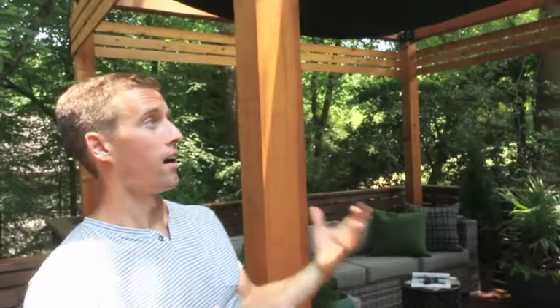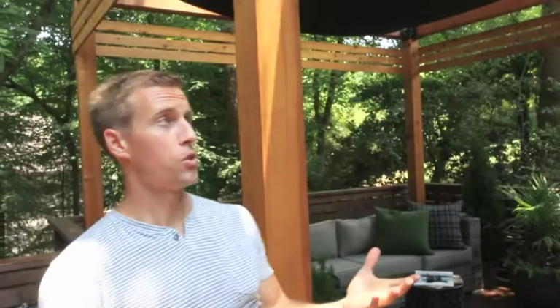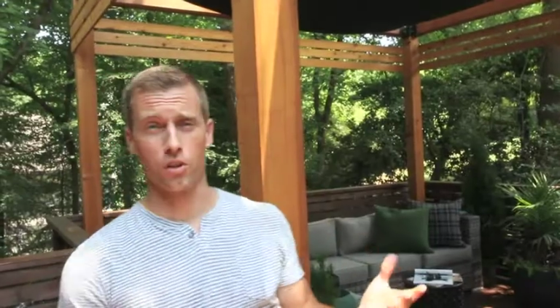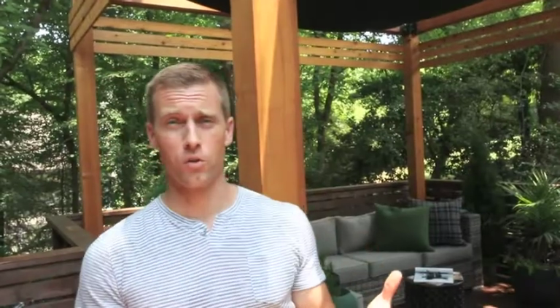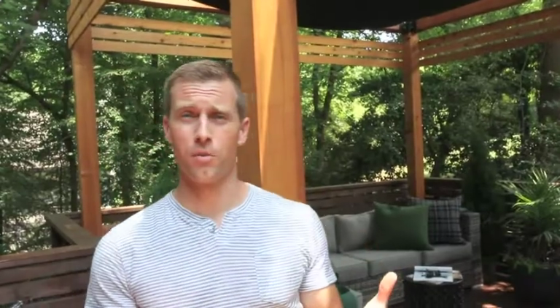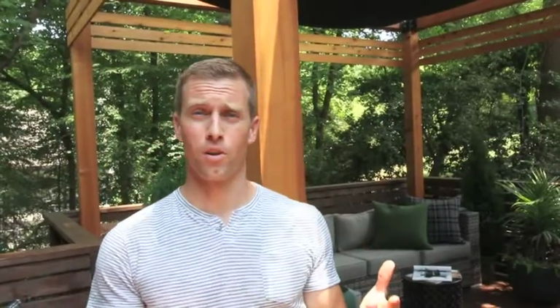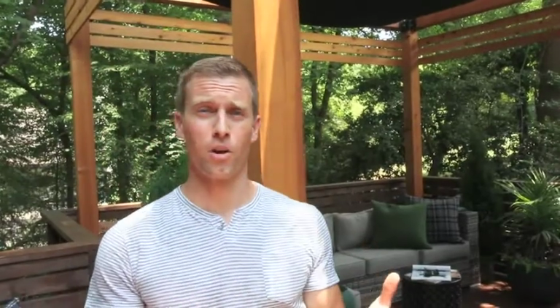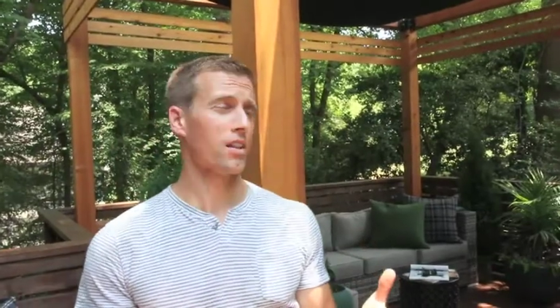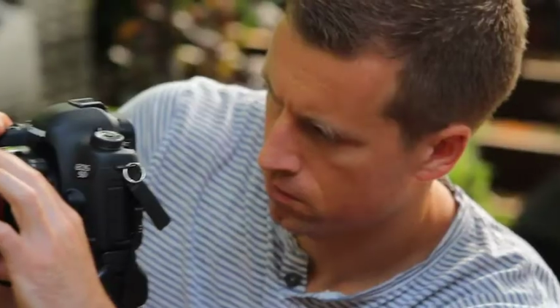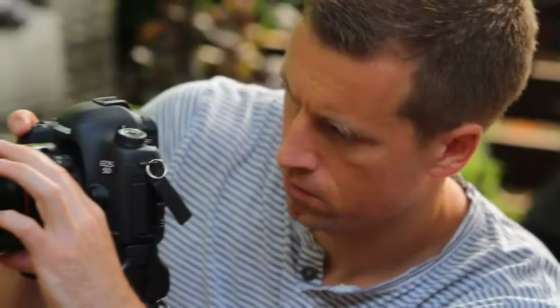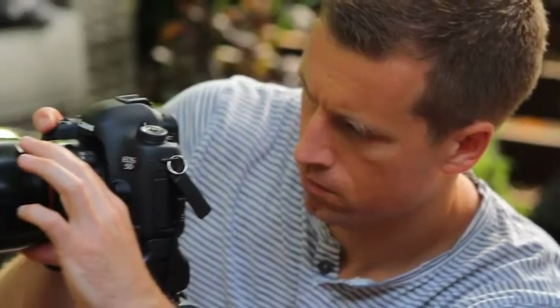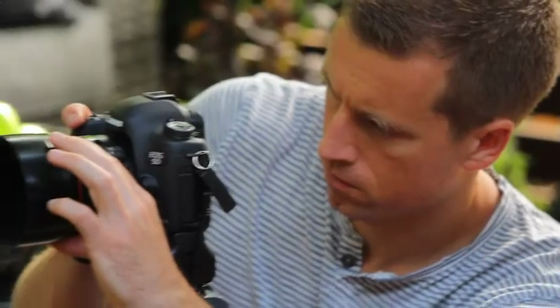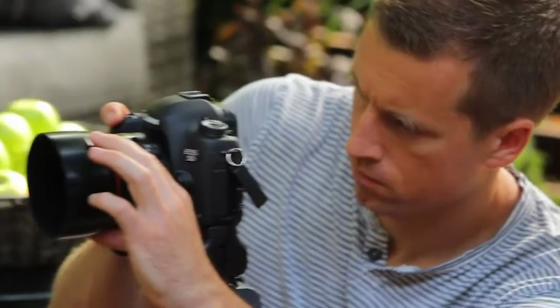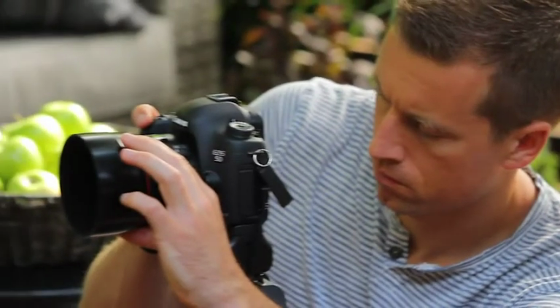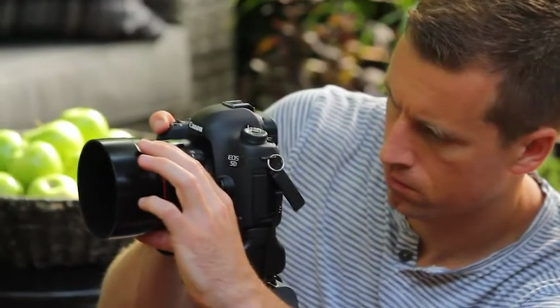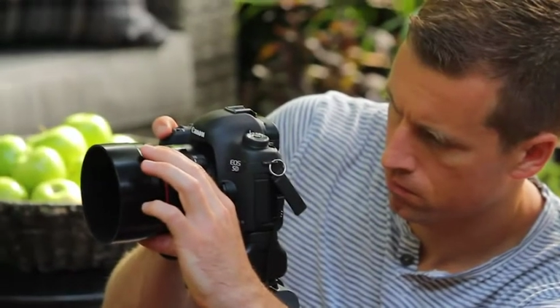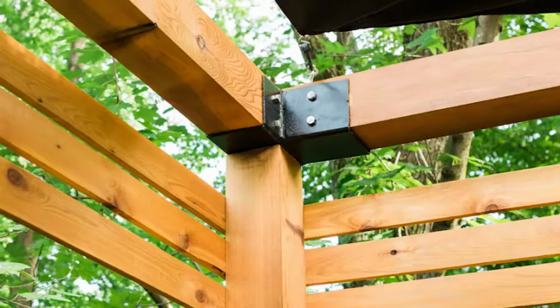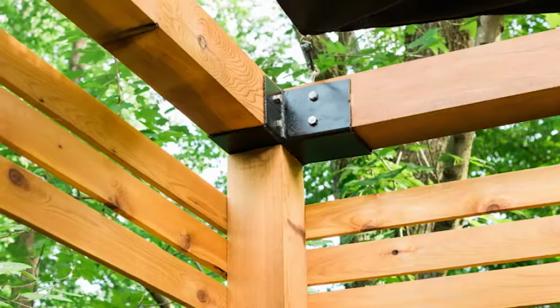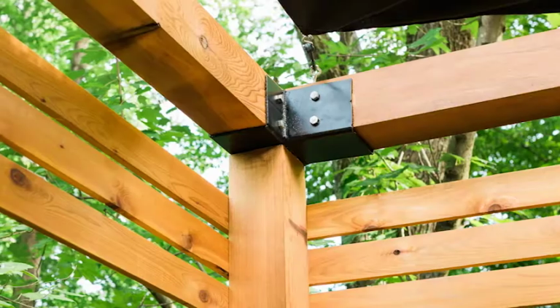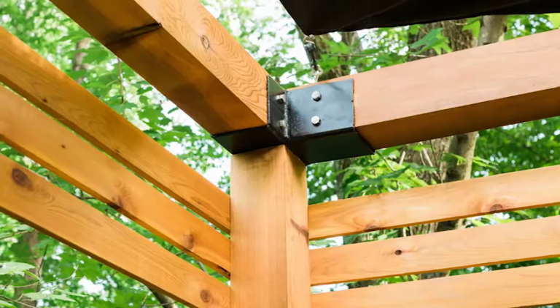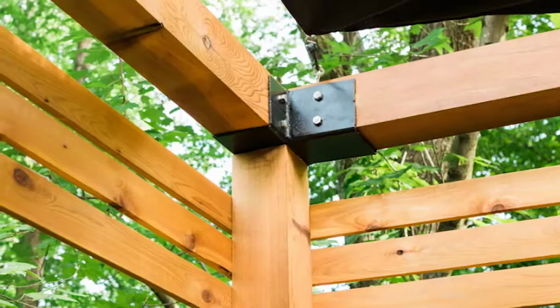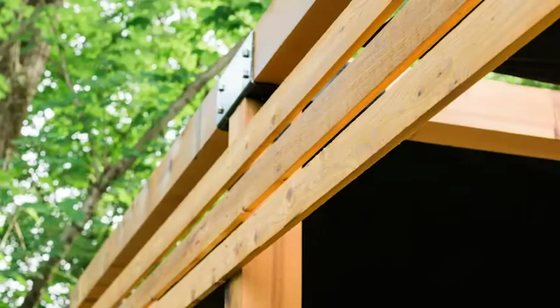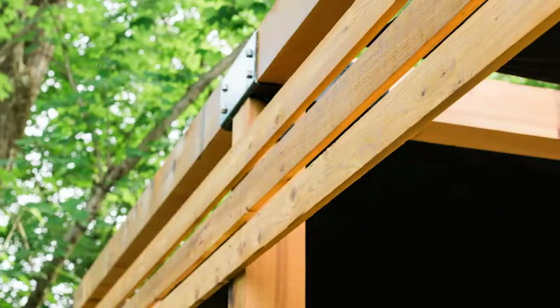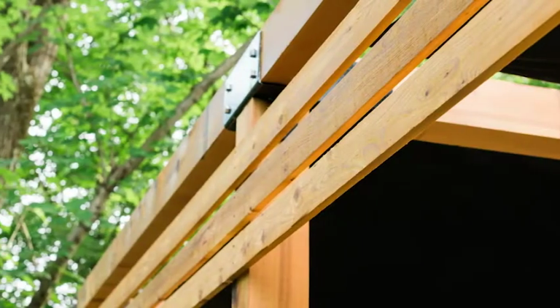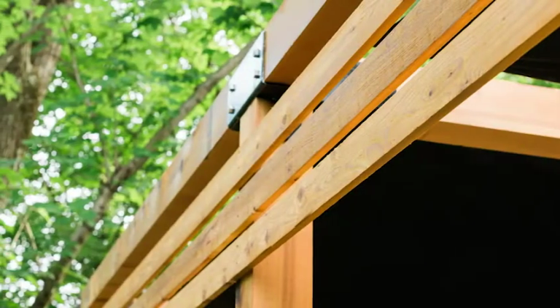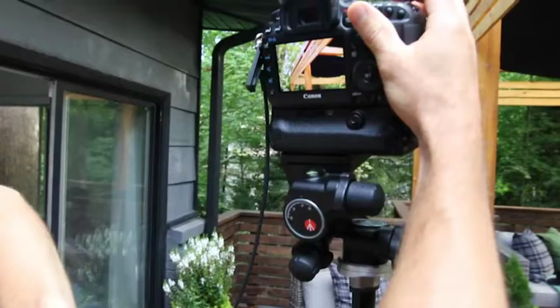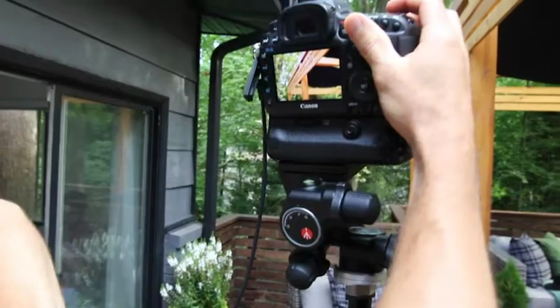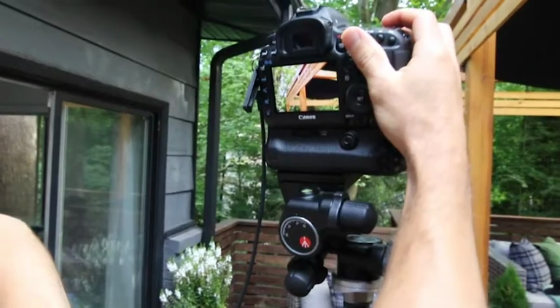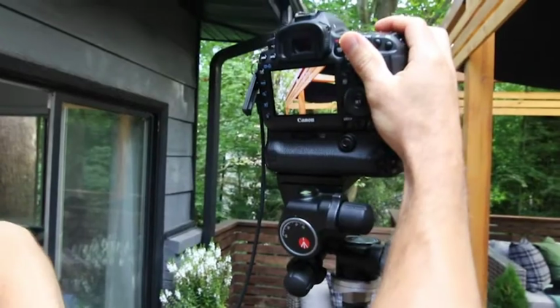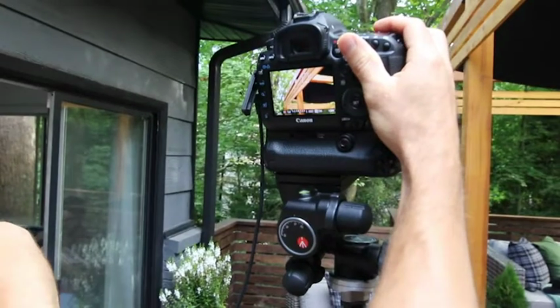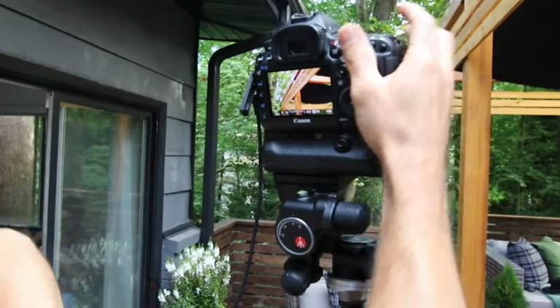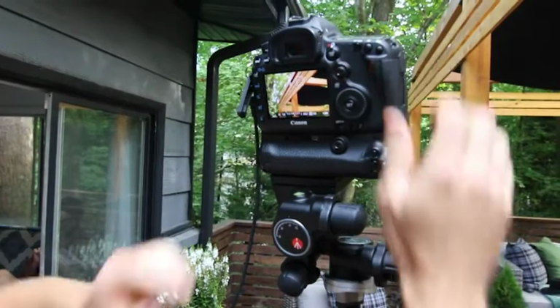I love shooting close-ups on a project like this because it shows the craftsmanship, it shows the quality of the work, it shows how good the material is.